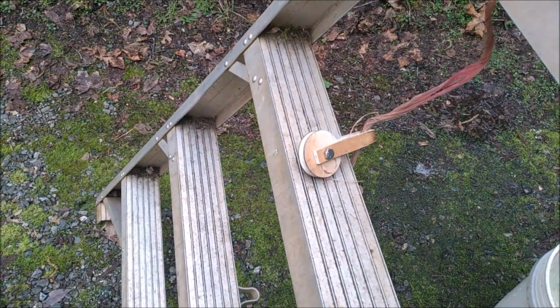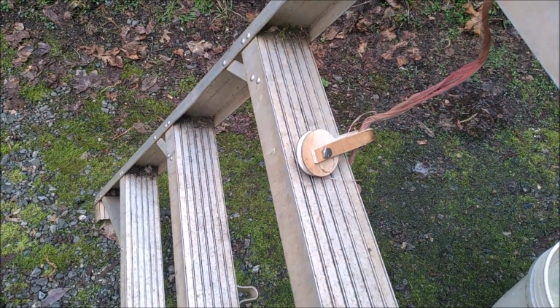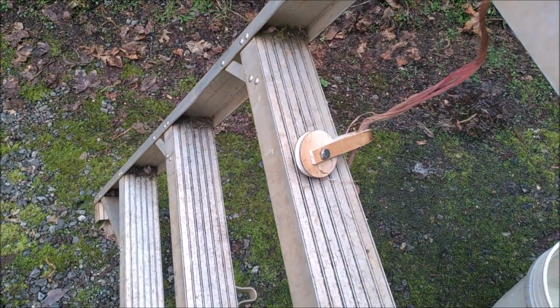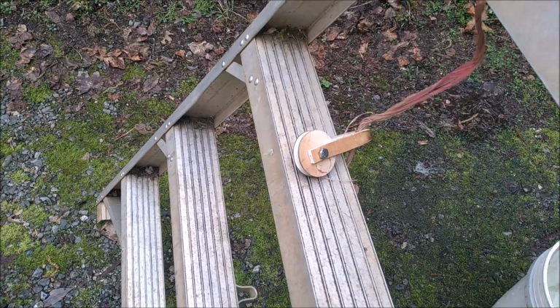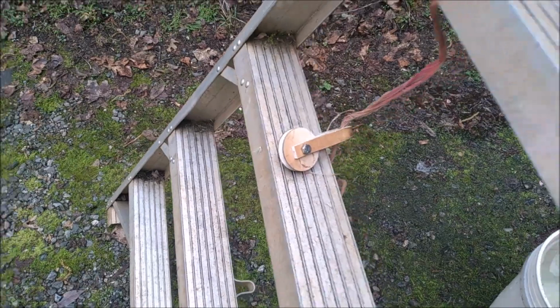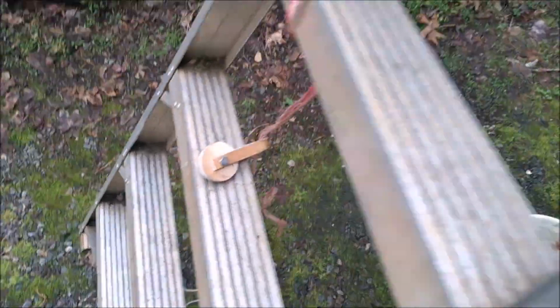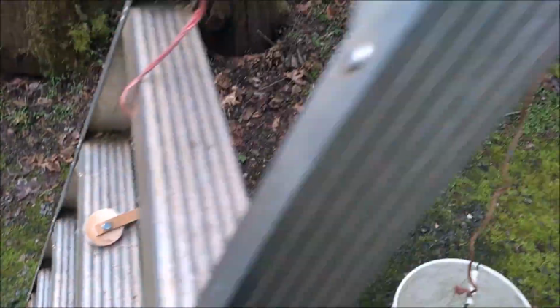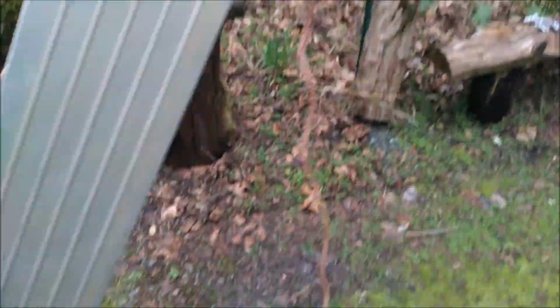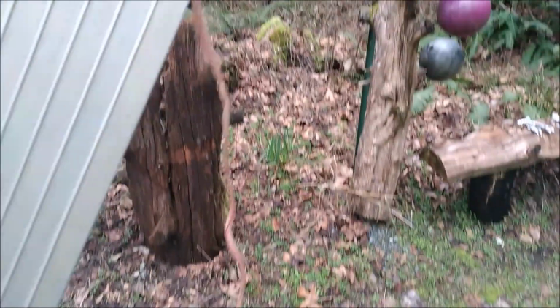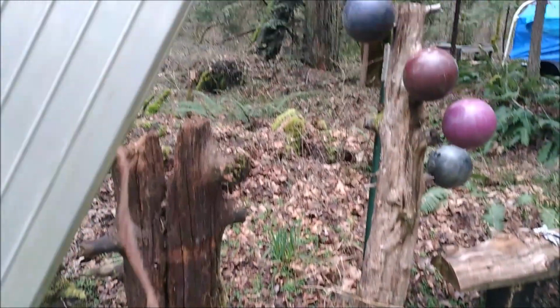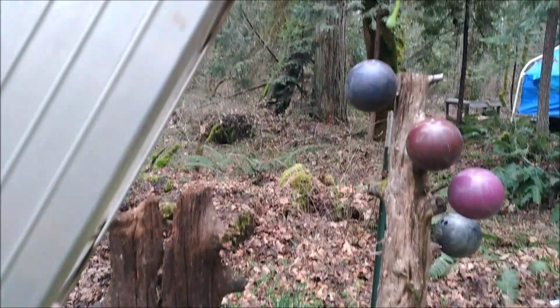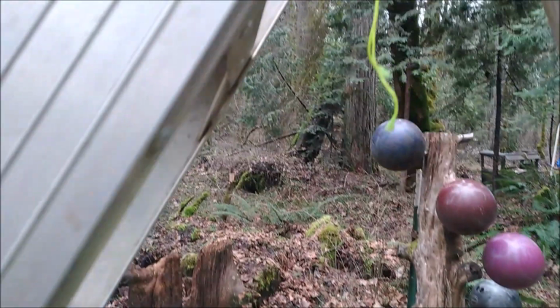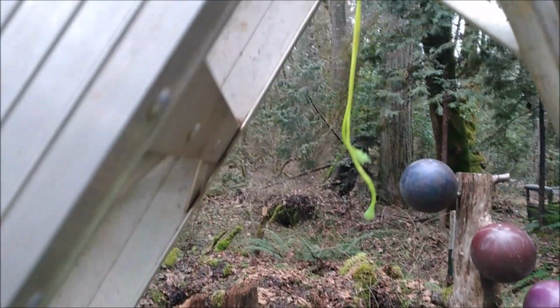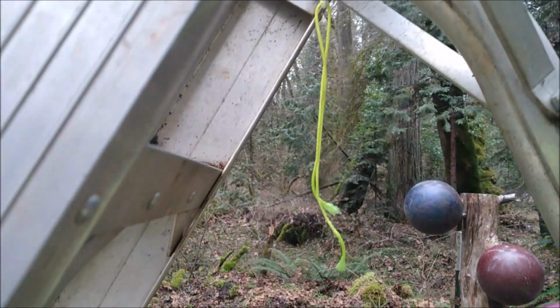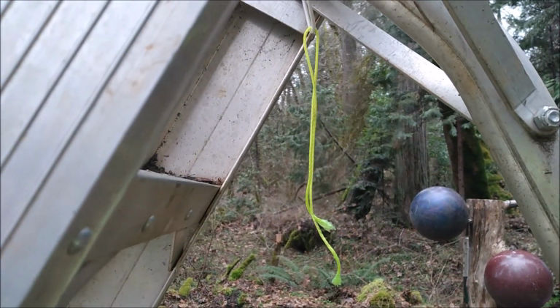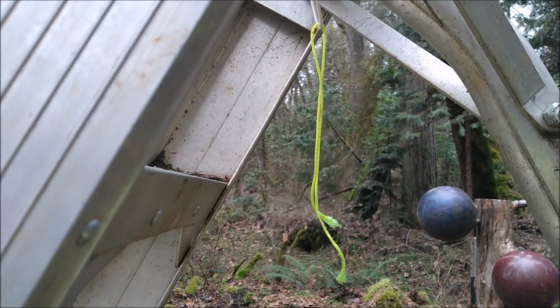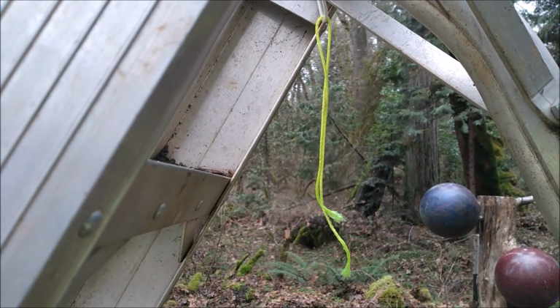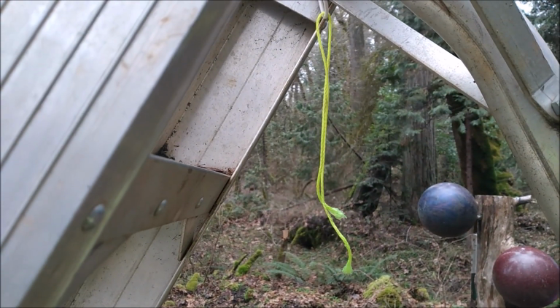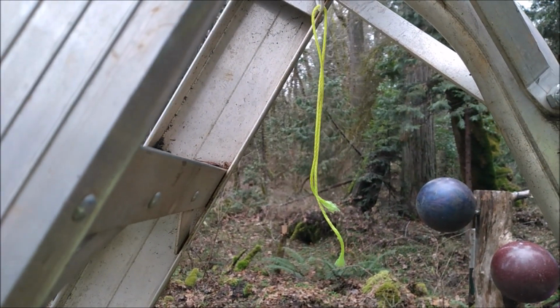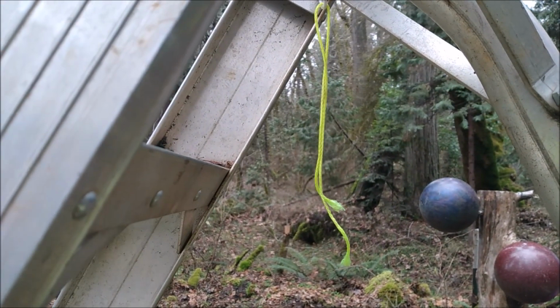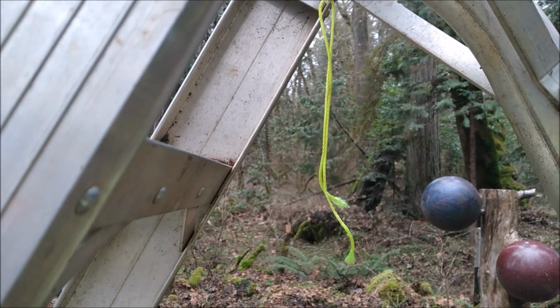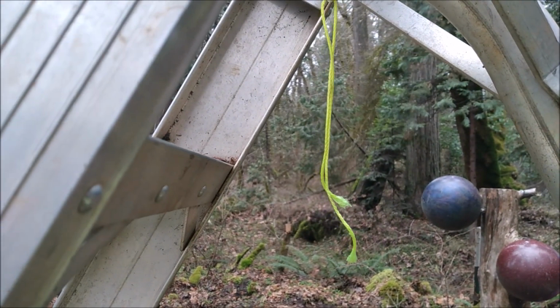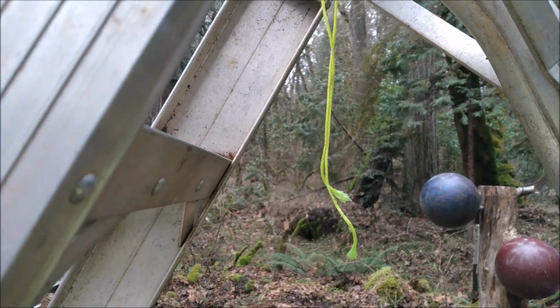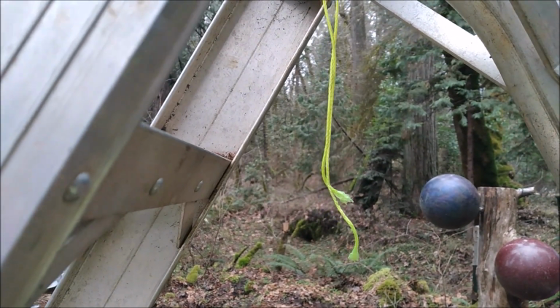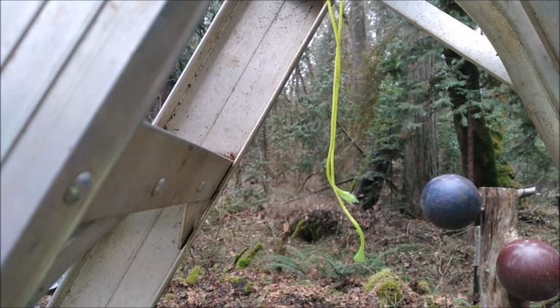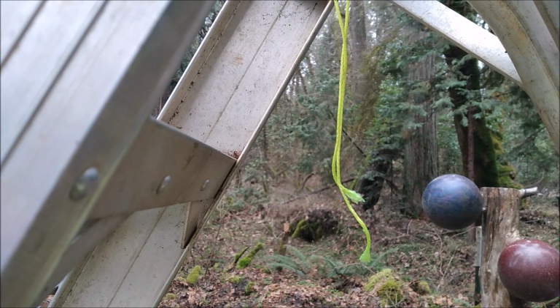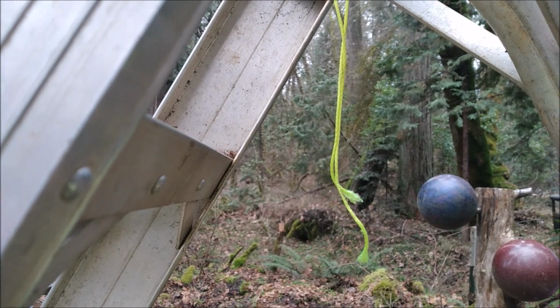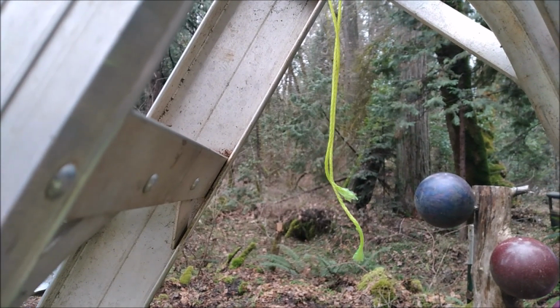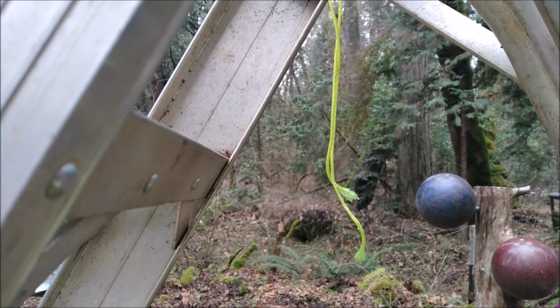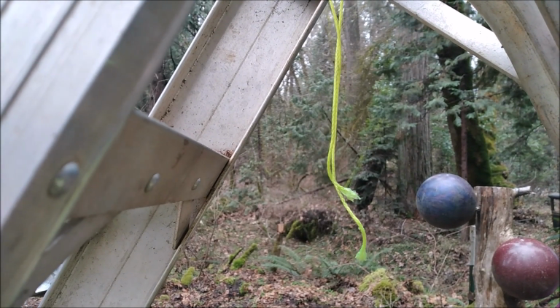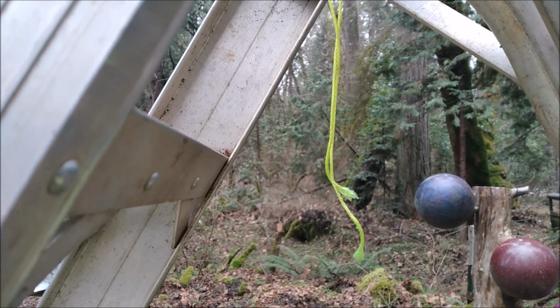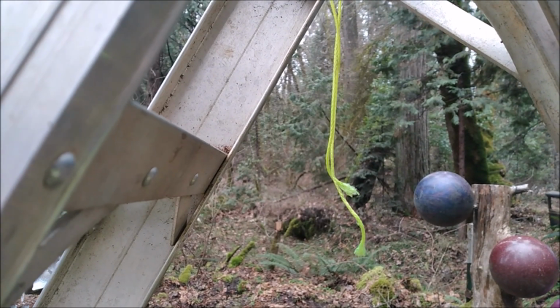It wasn't the pulley that broke — it was my tiny bit of construction twine that just had one granny knot in it.